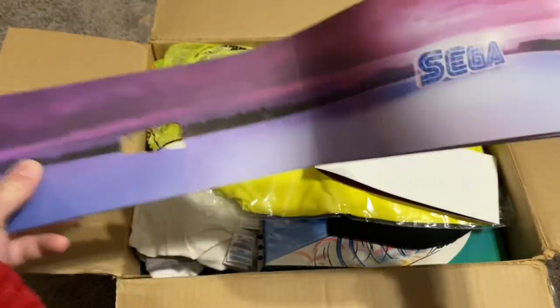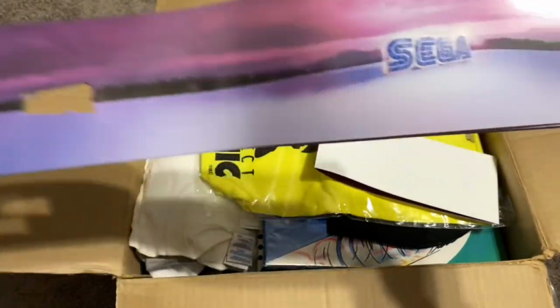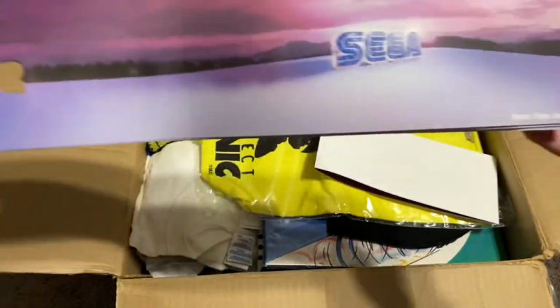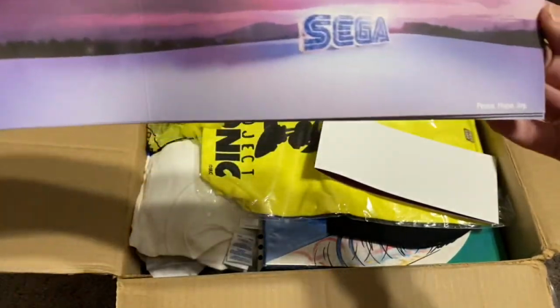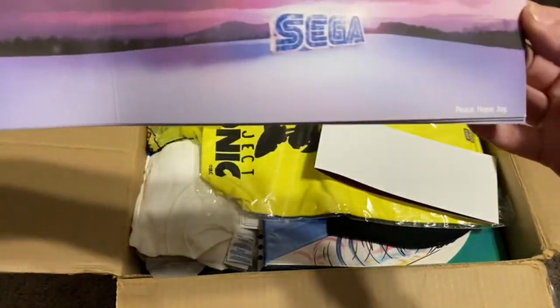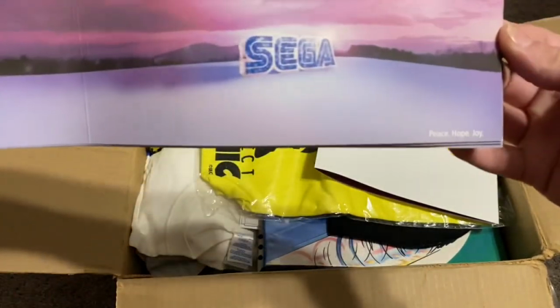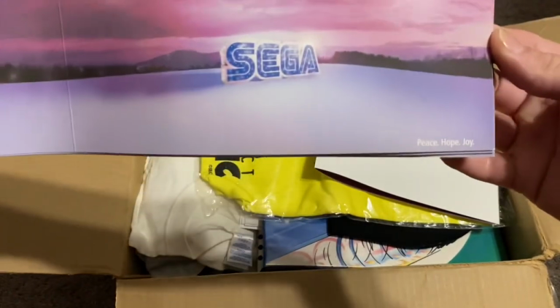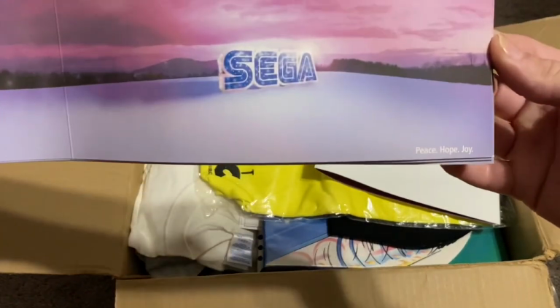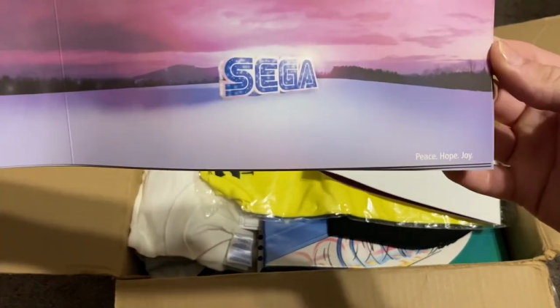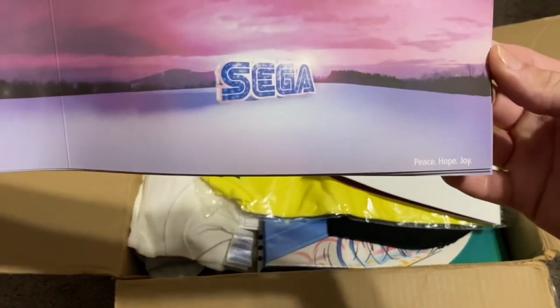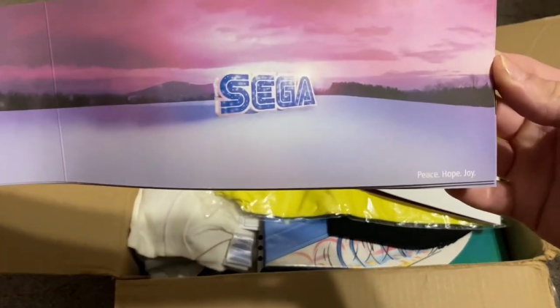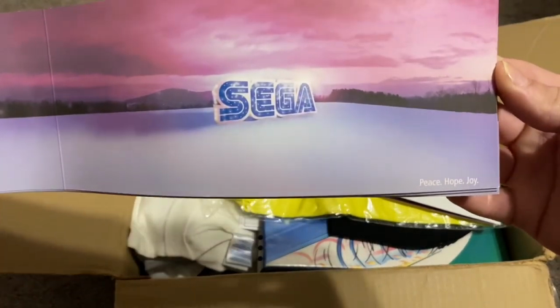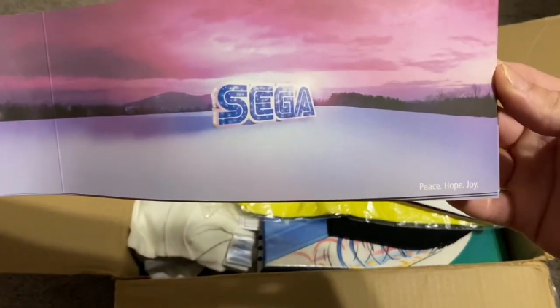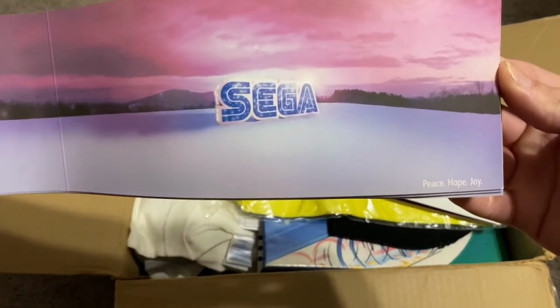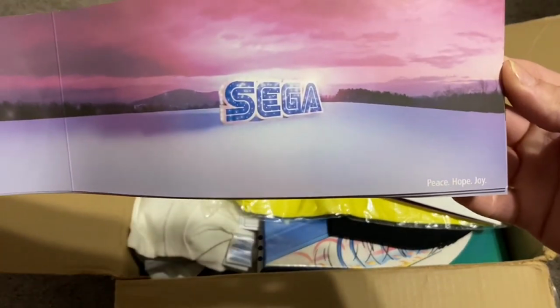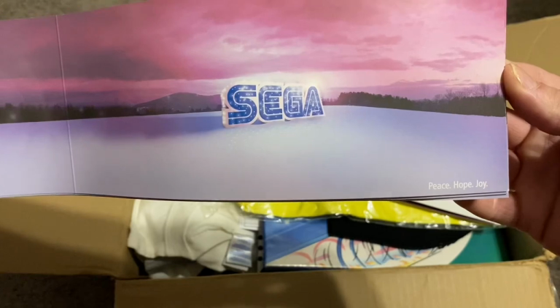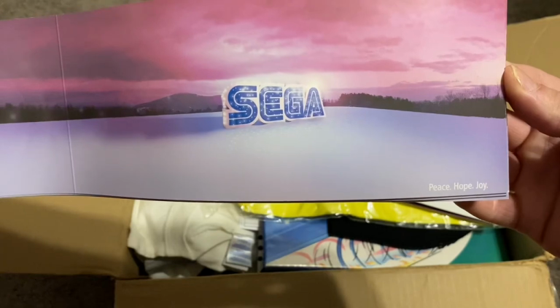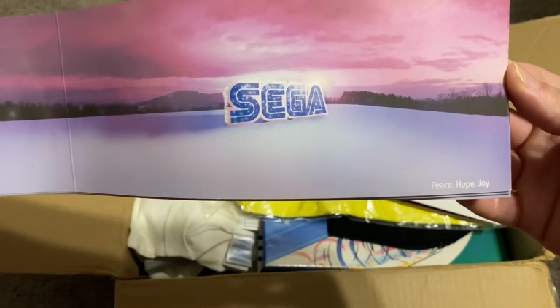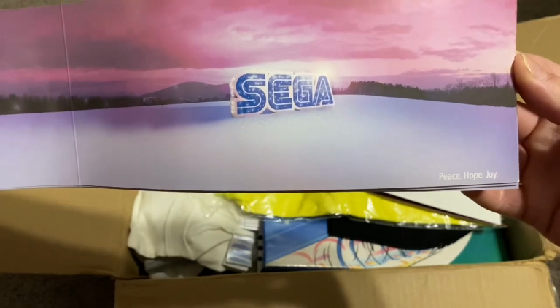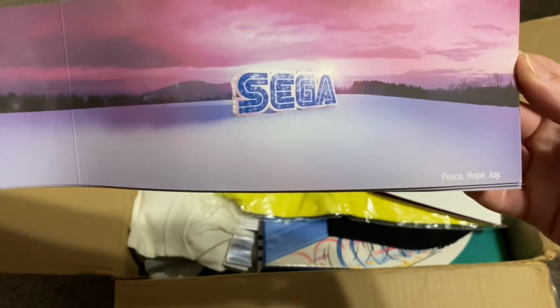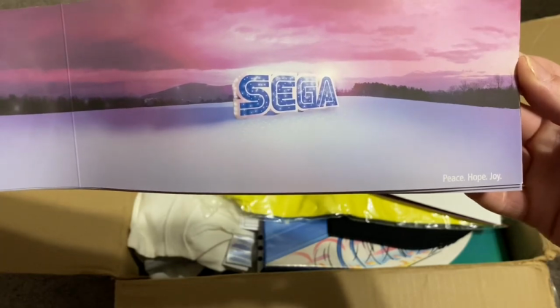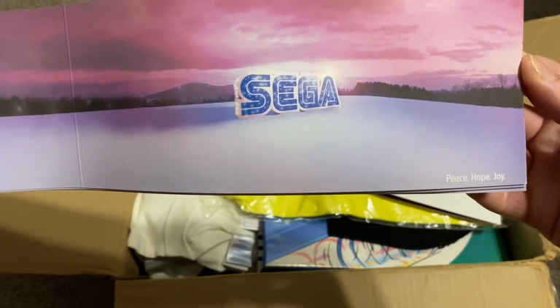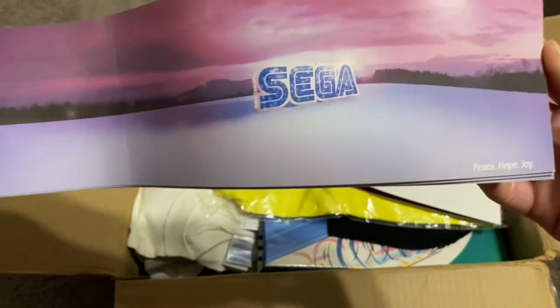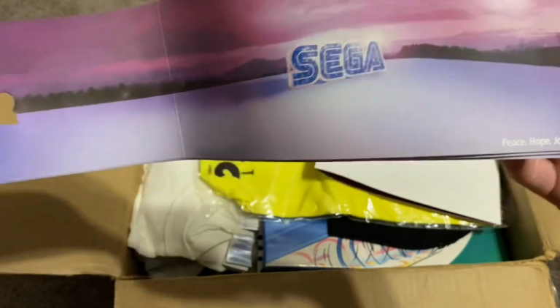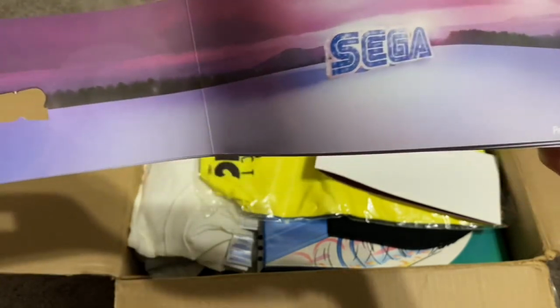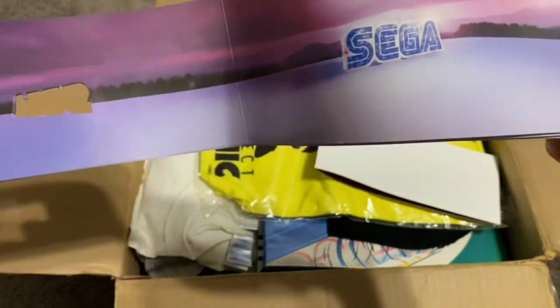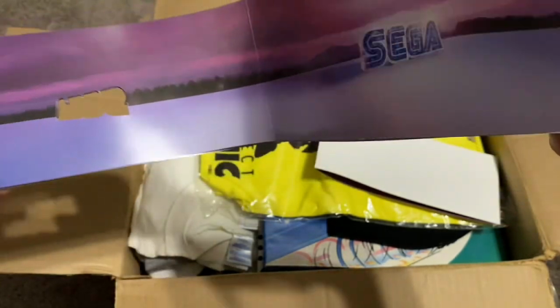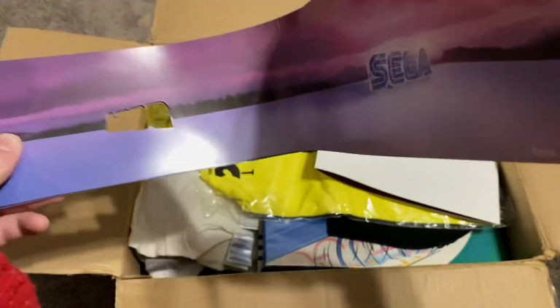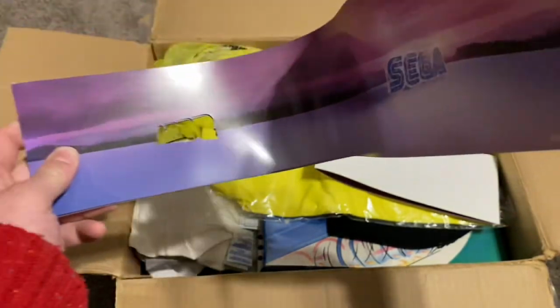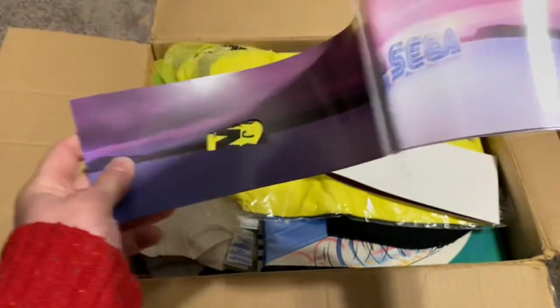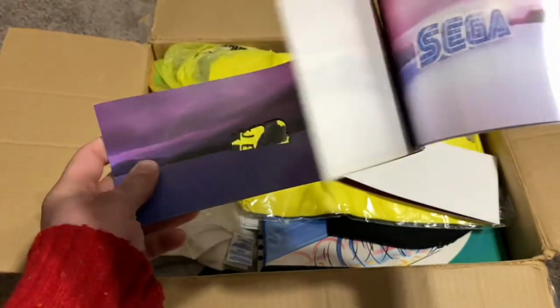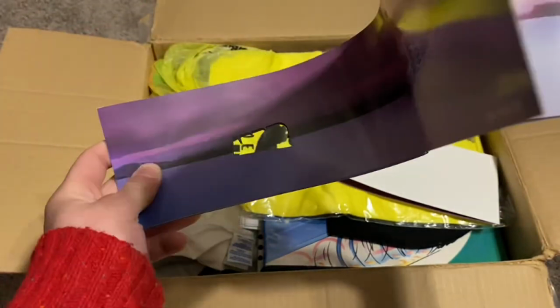It says 'Peace, Hope and Joy' down there, and they have the Sega logo in the snow with what looks like Christmas lights. Is this a Christmas card?